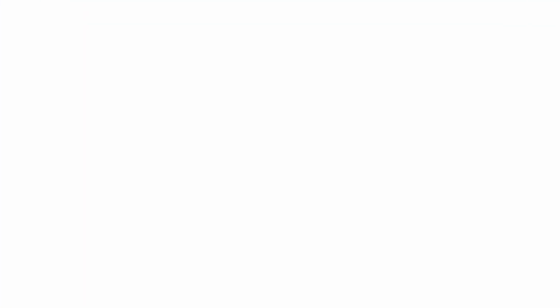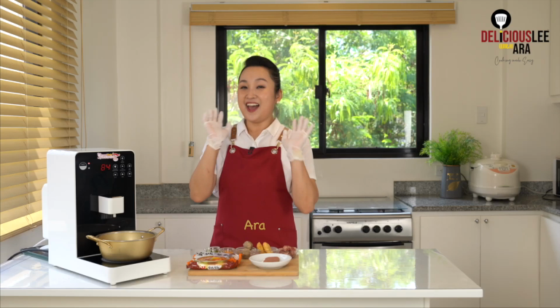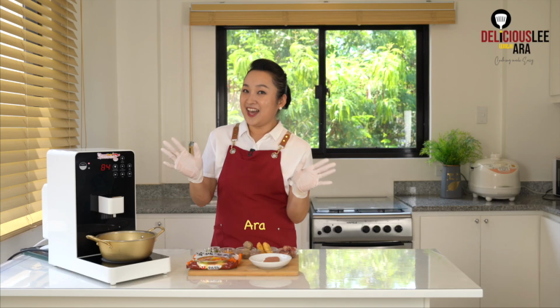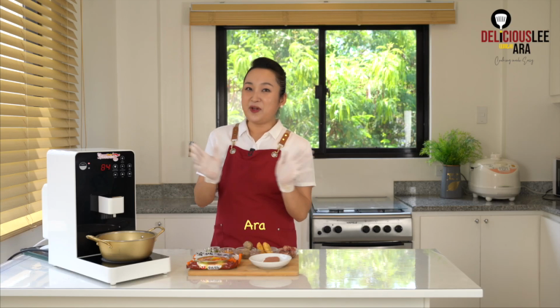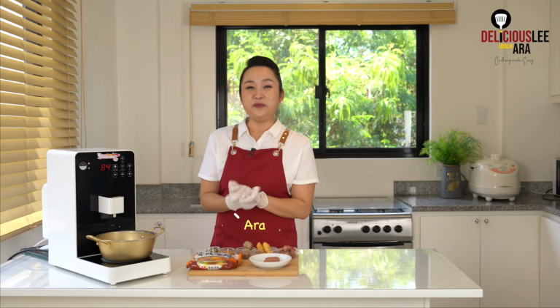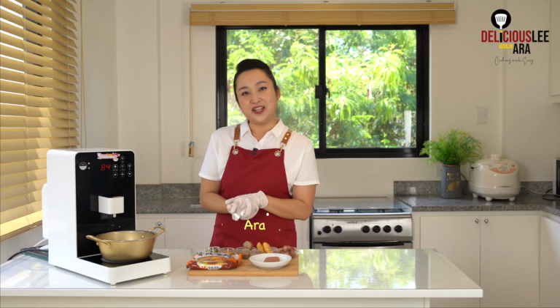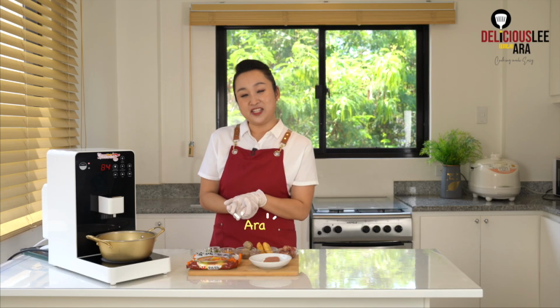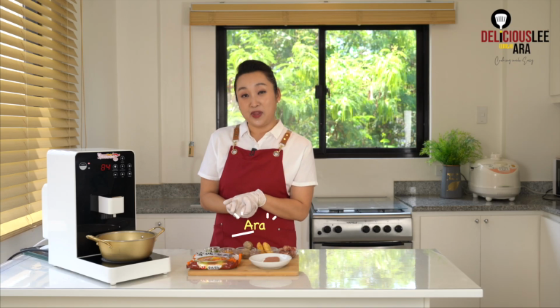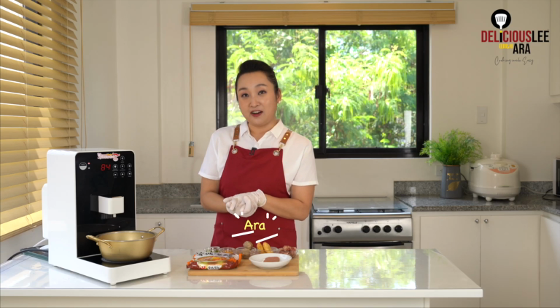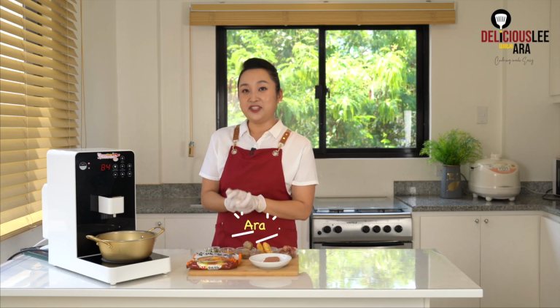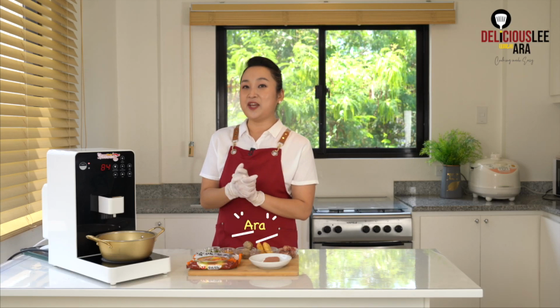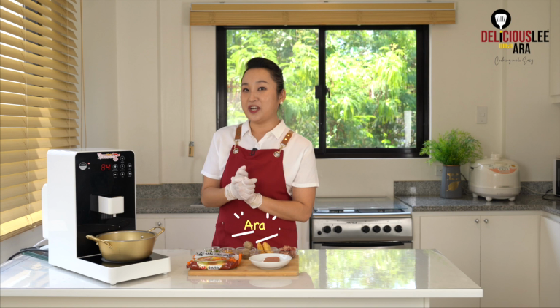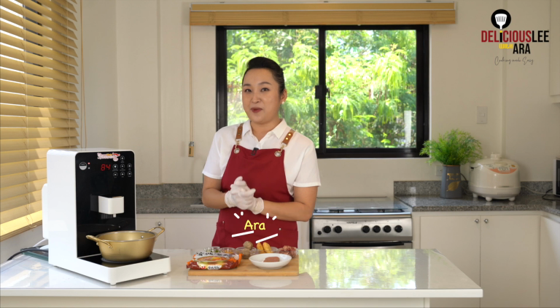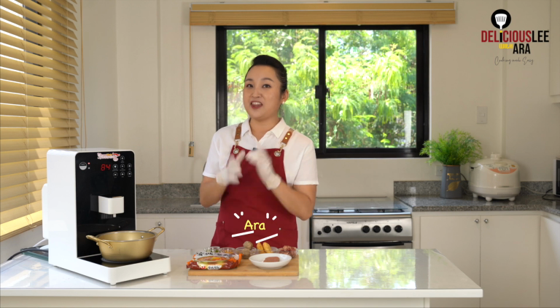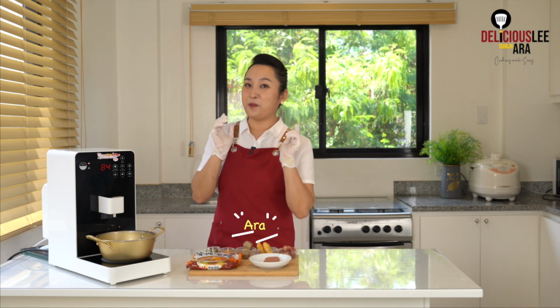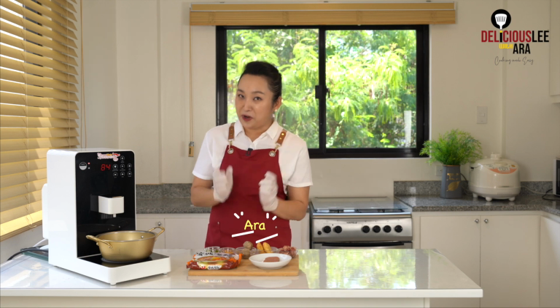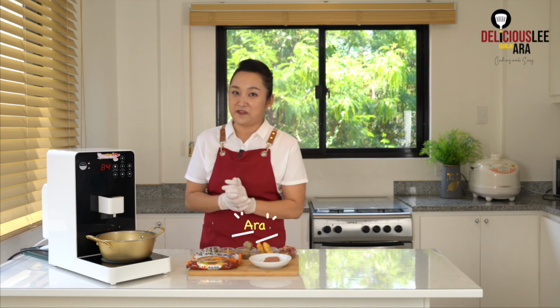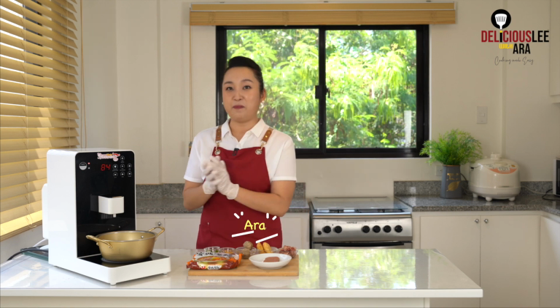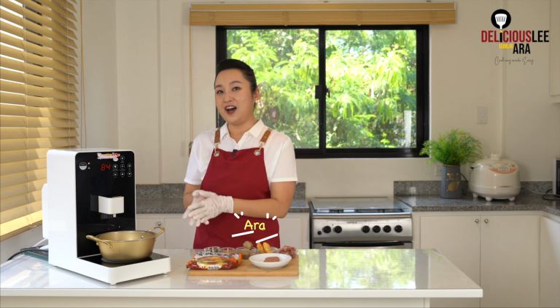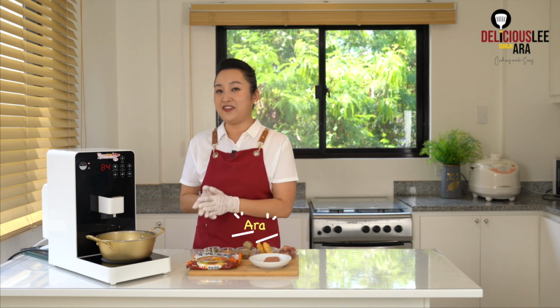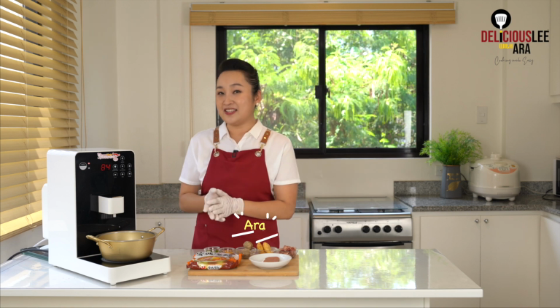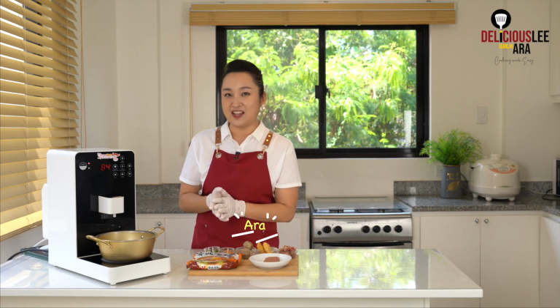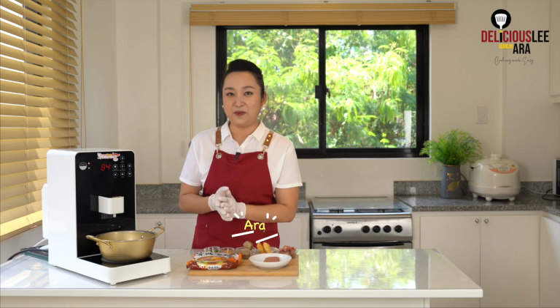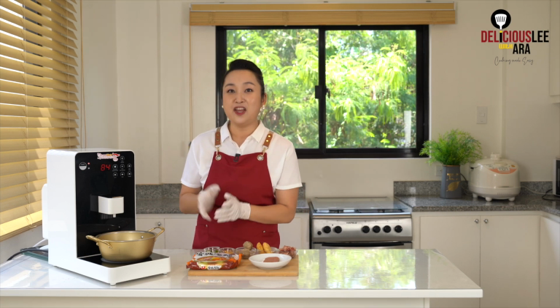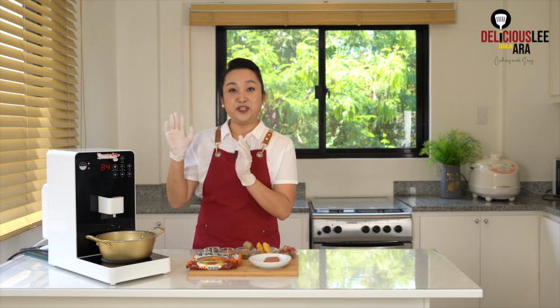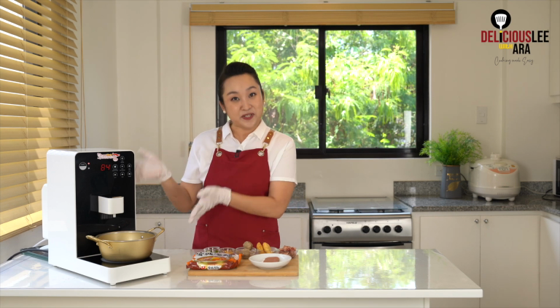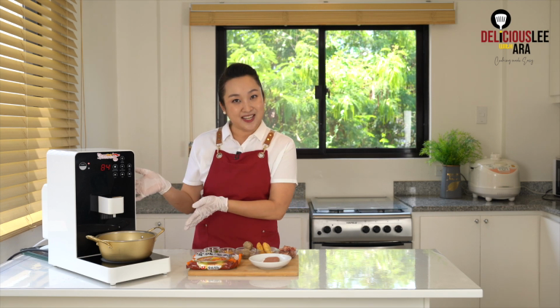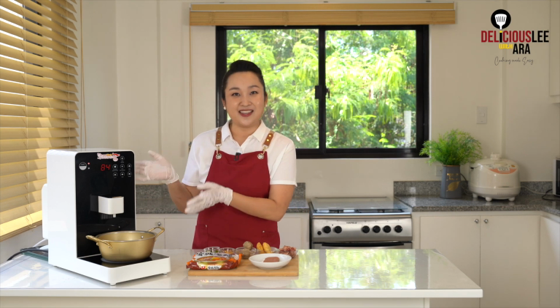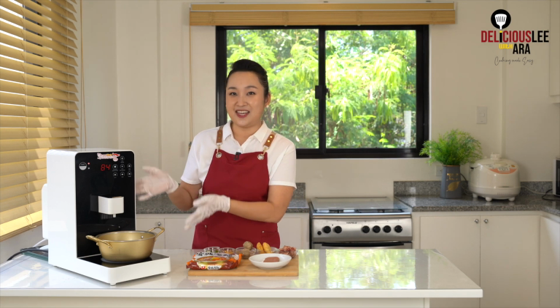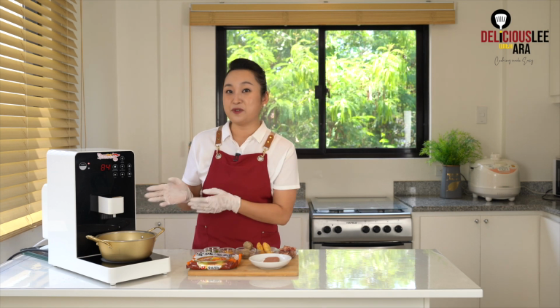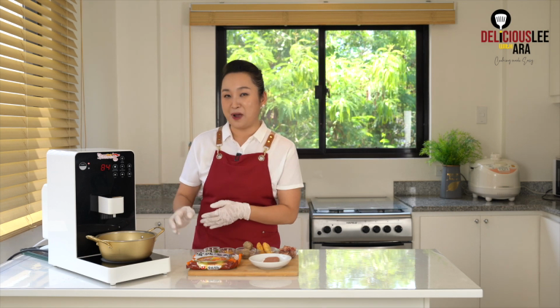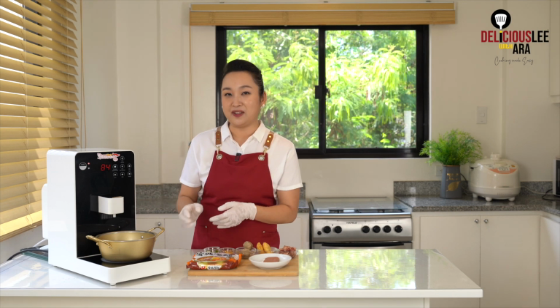Hi! Welcome to Deliciously with ARA! Today we're gonna make the perfect pot of Anseong Tangmyeon using the Kim's Ramyun.